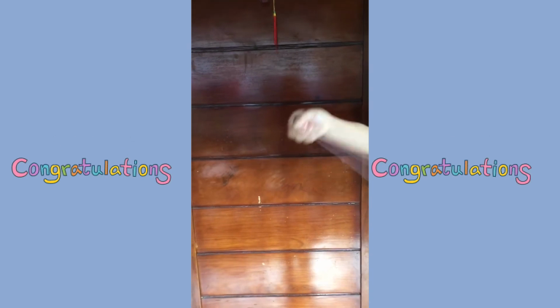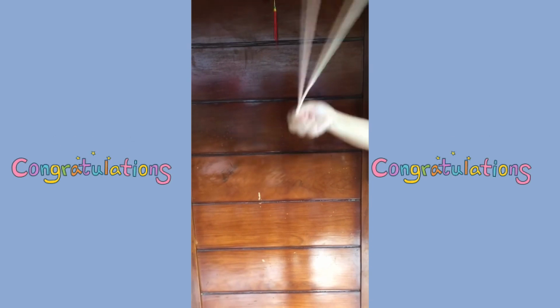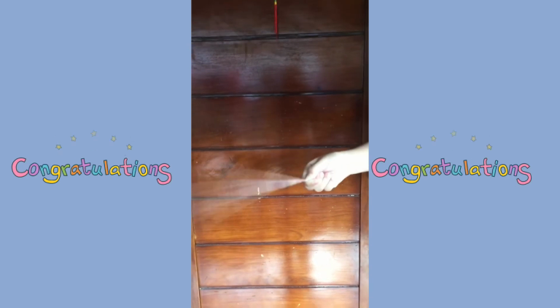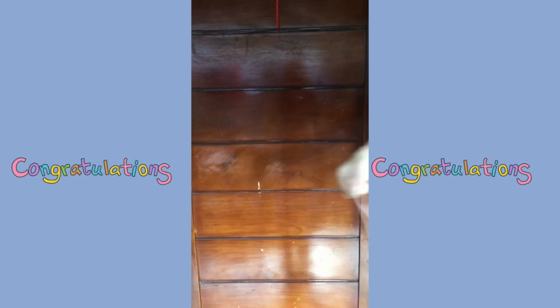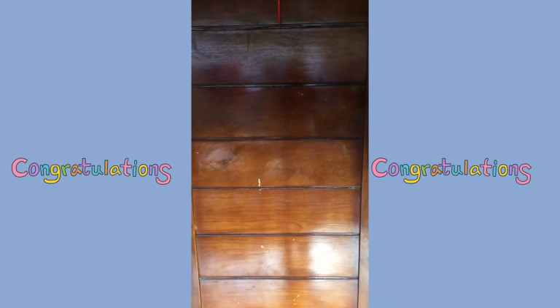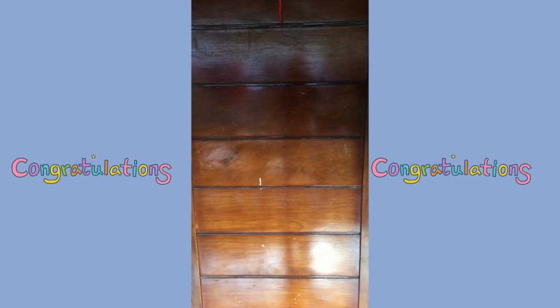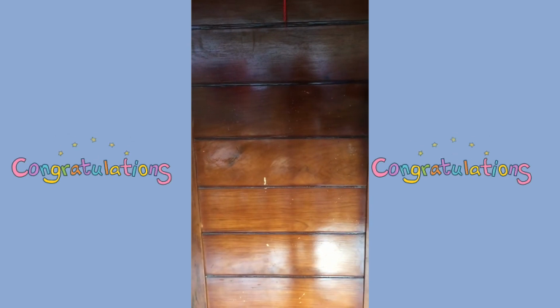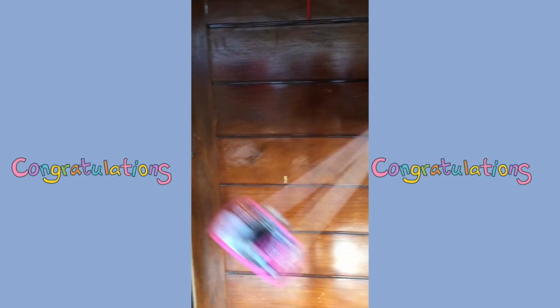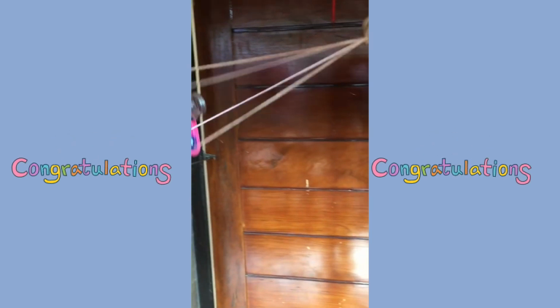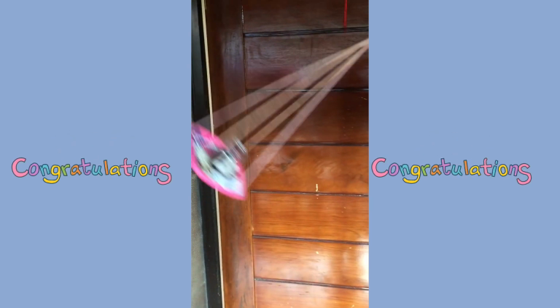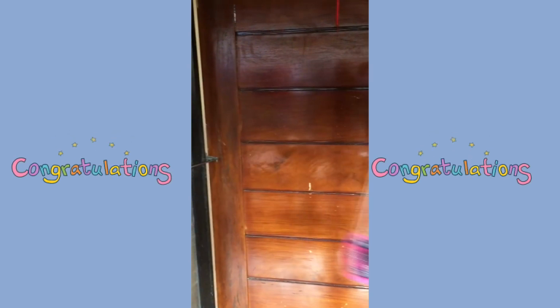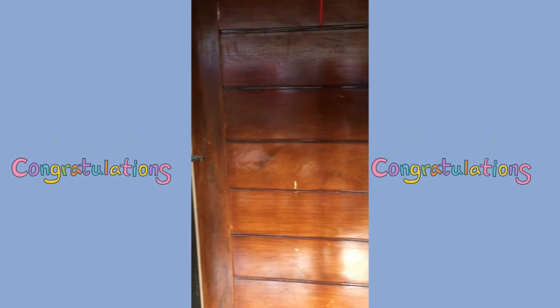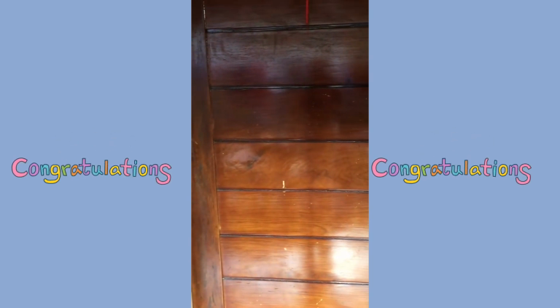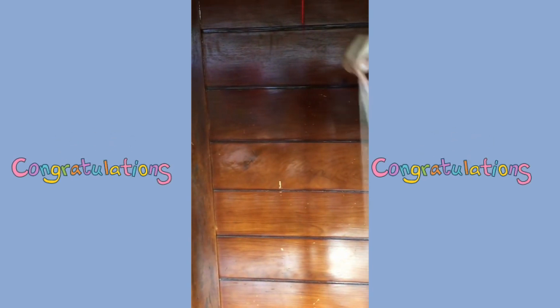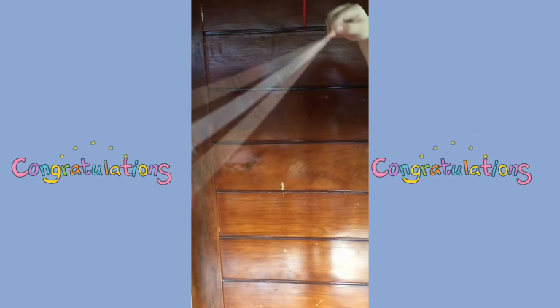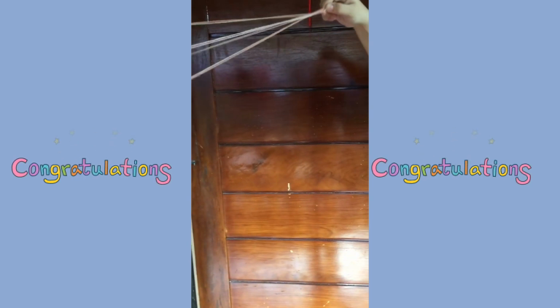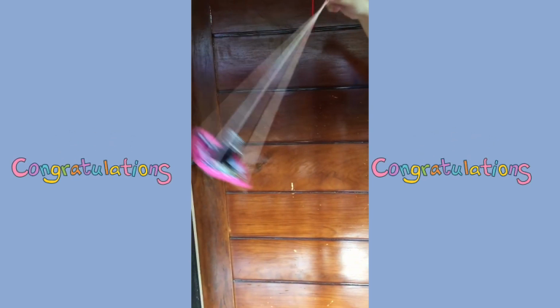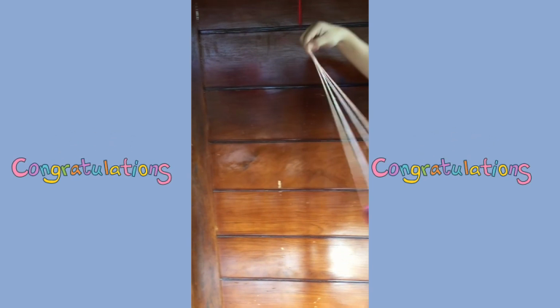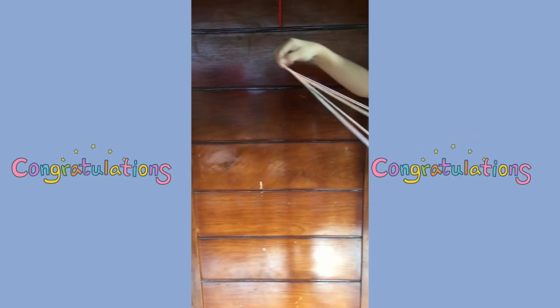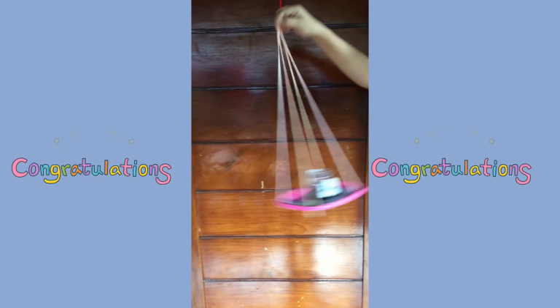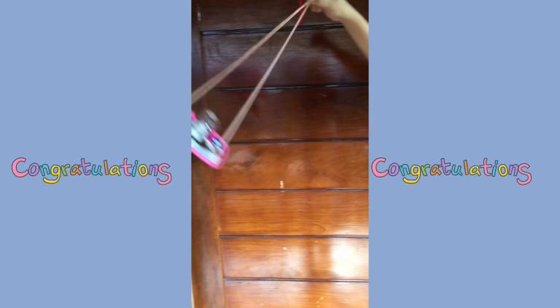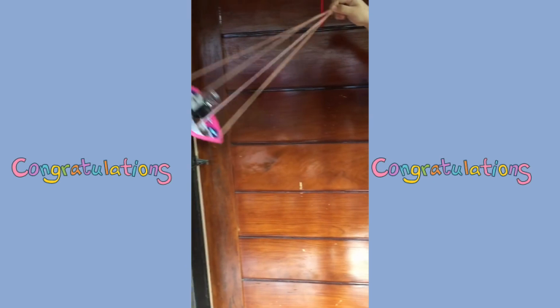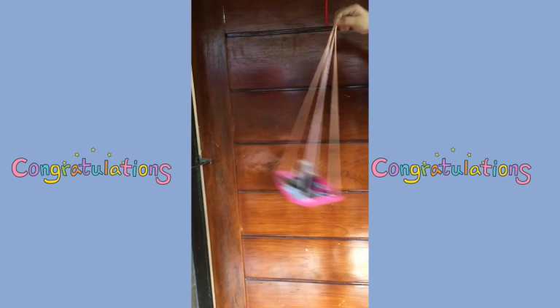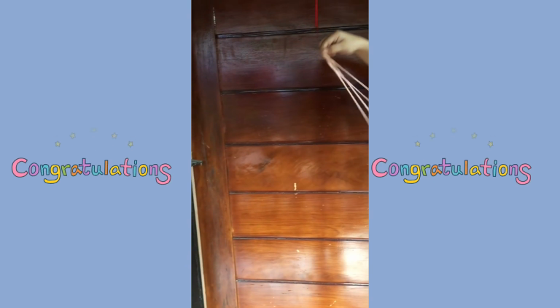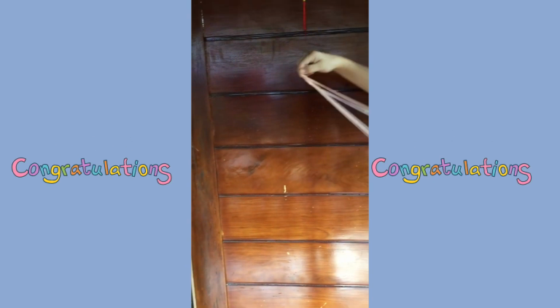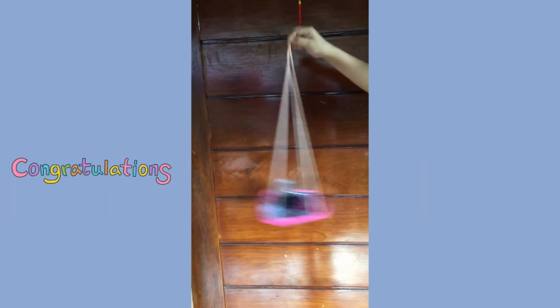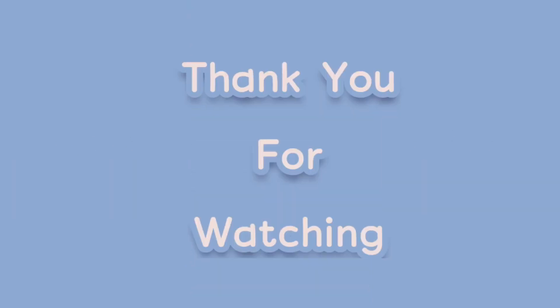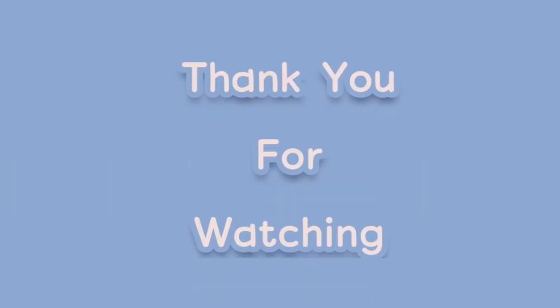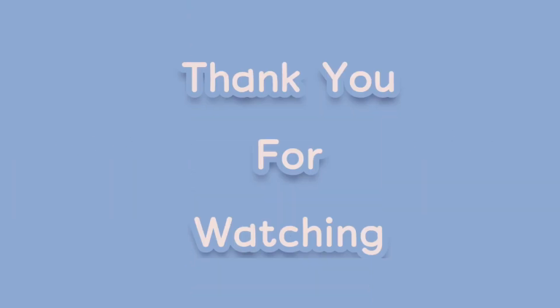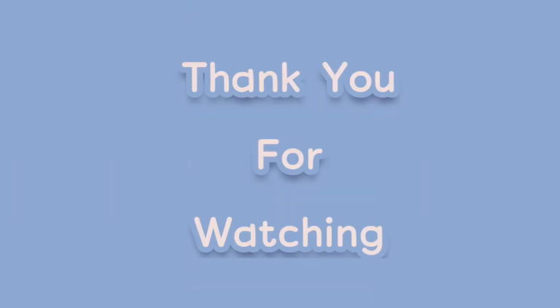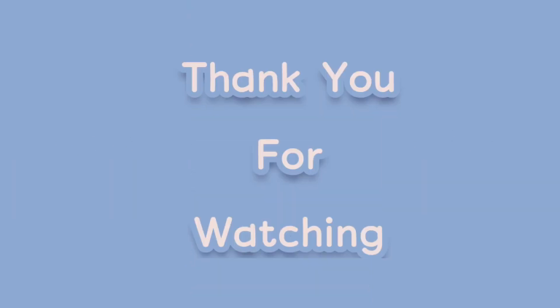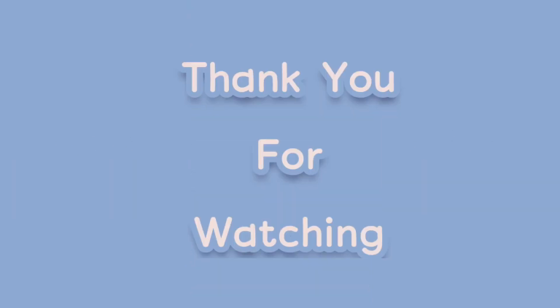Congratulations! You did it! Thank you for watching!